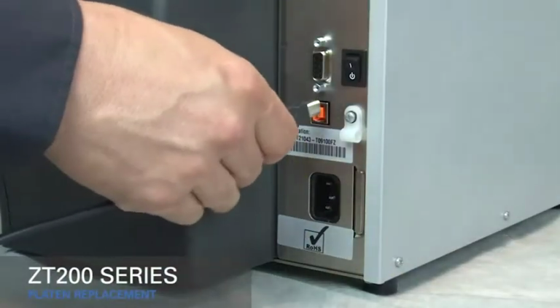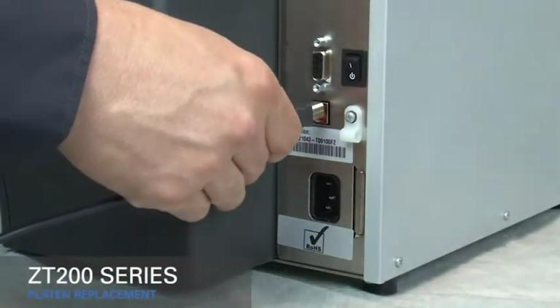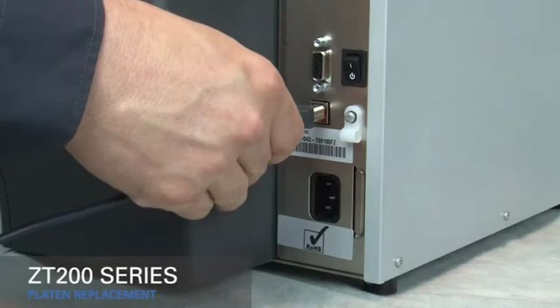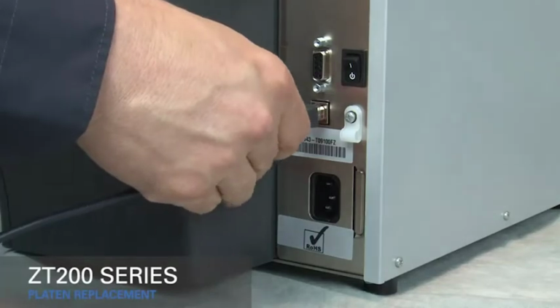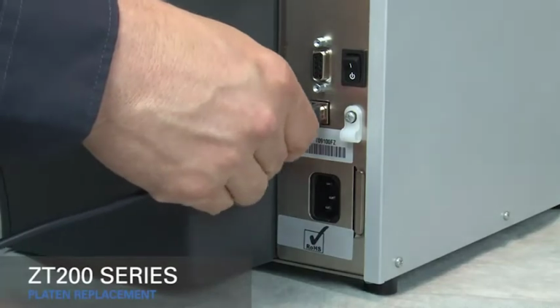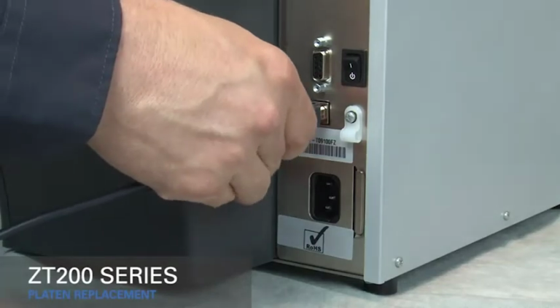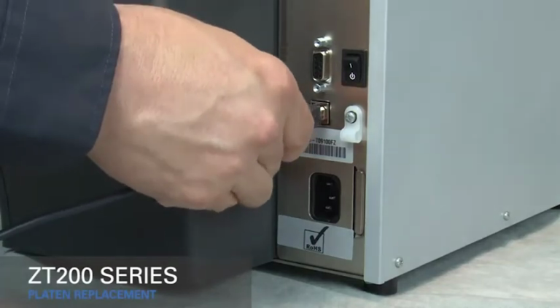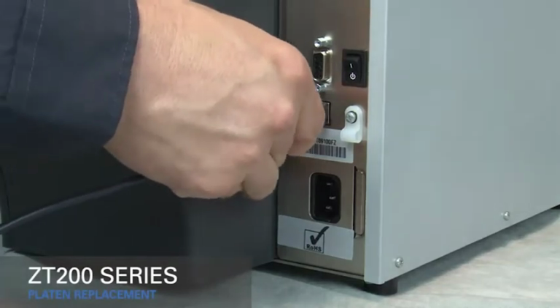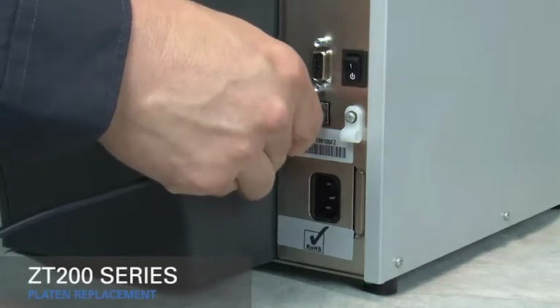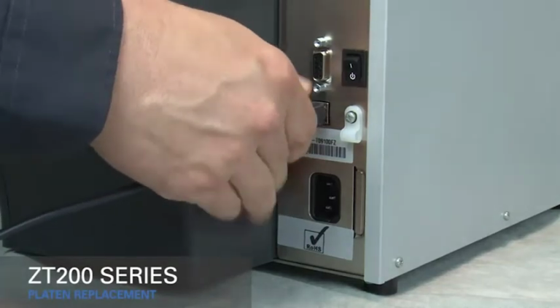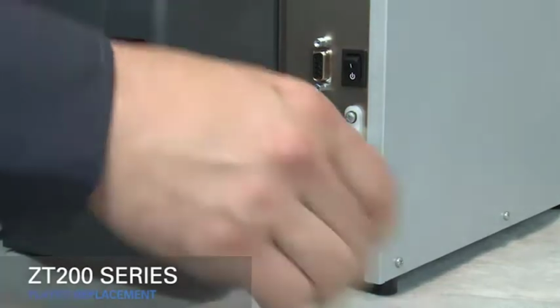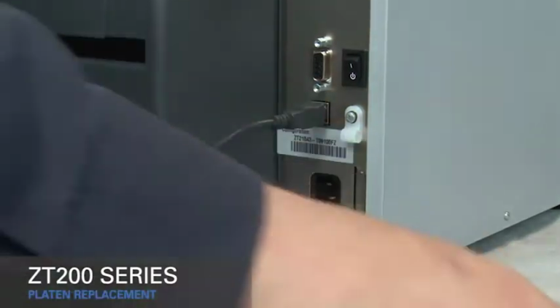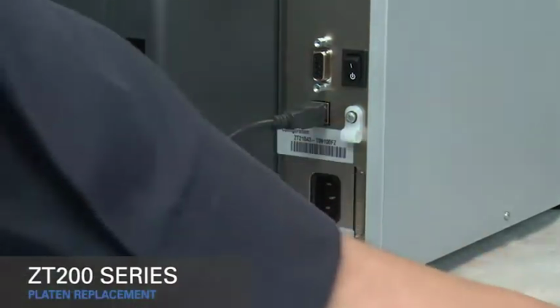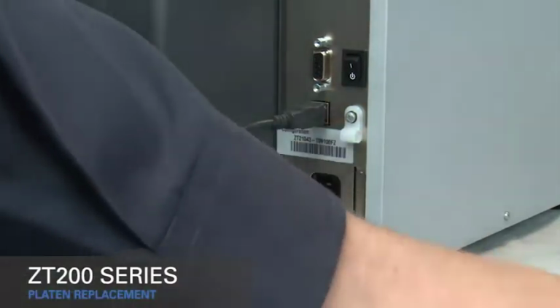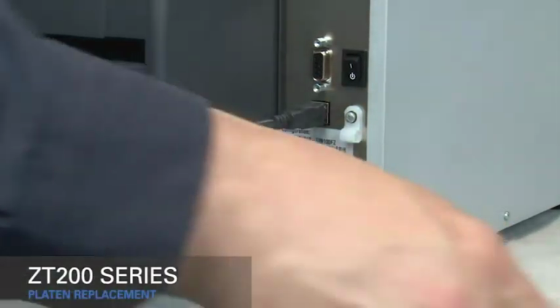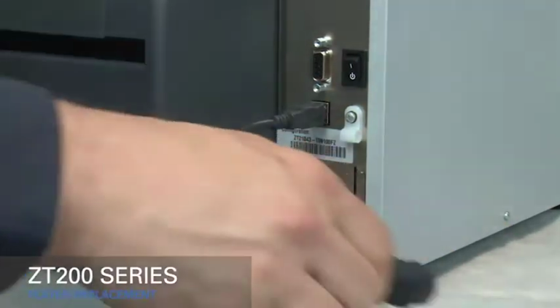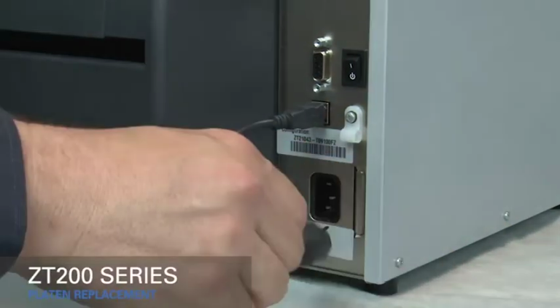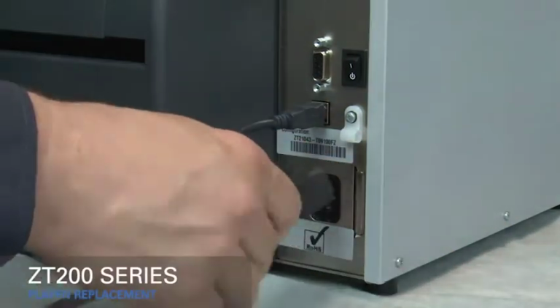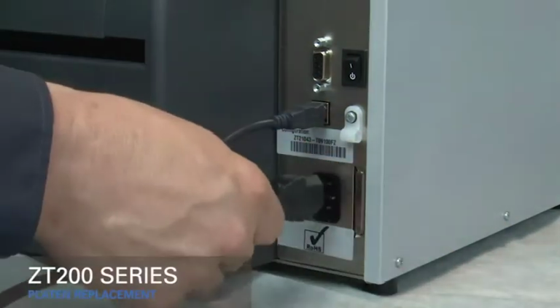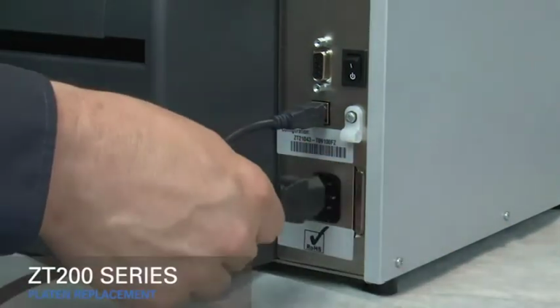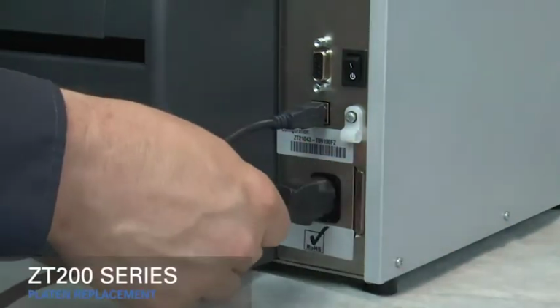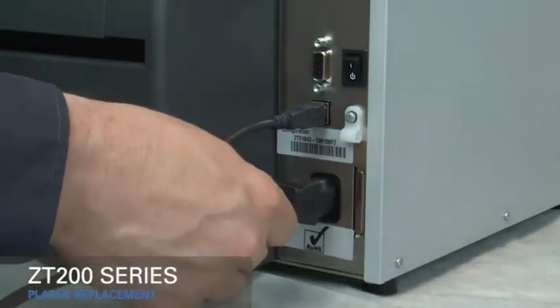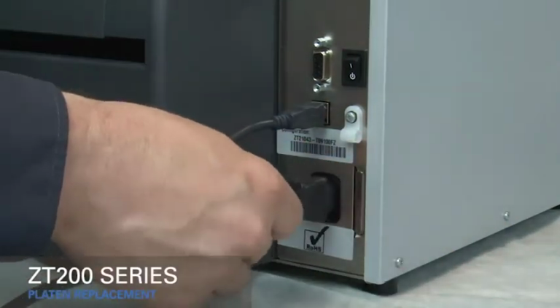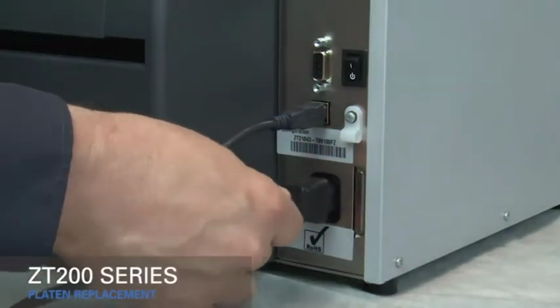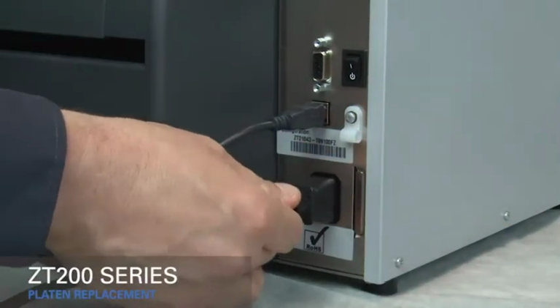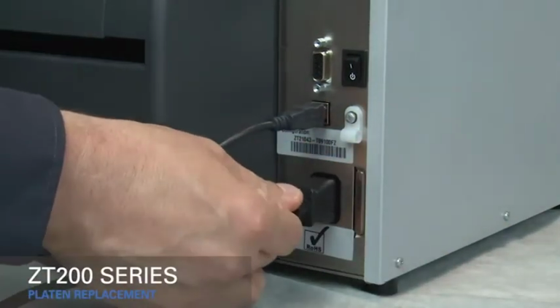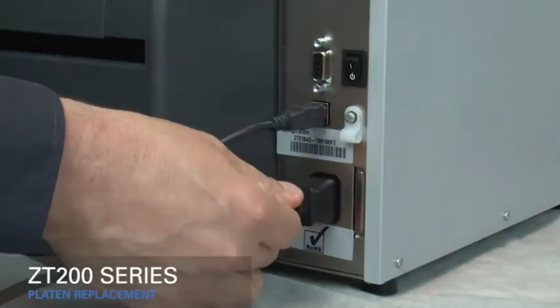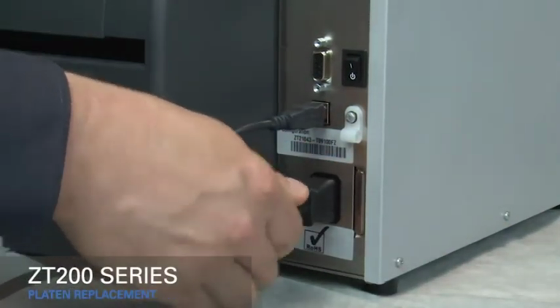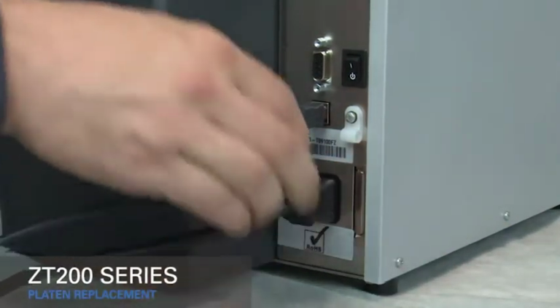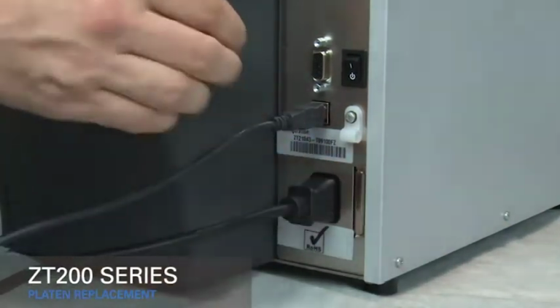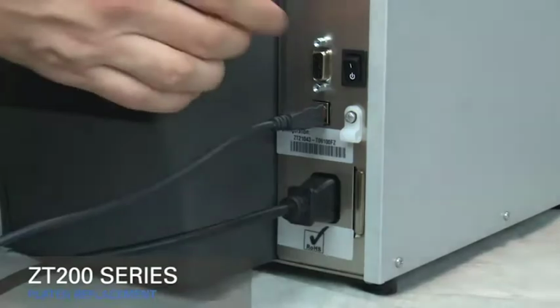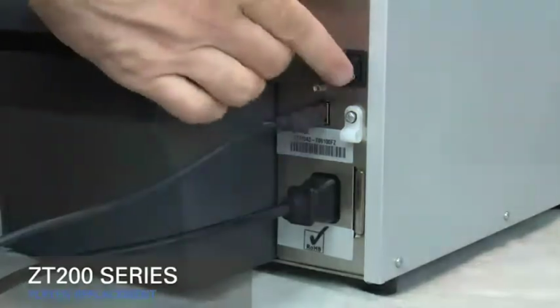Reconnect the power cord and data cables. Turn on the printer.